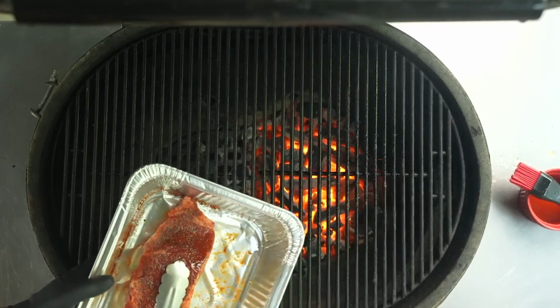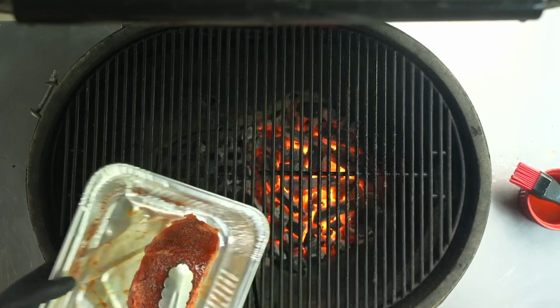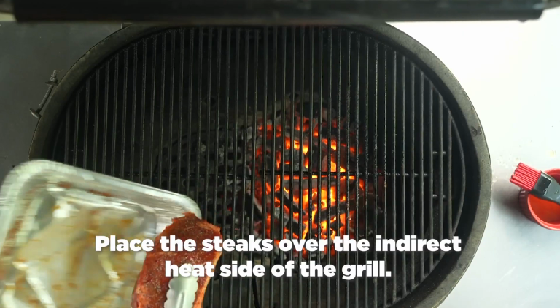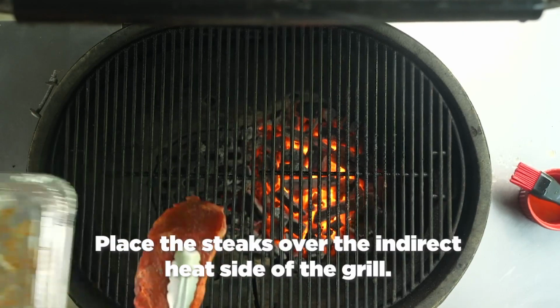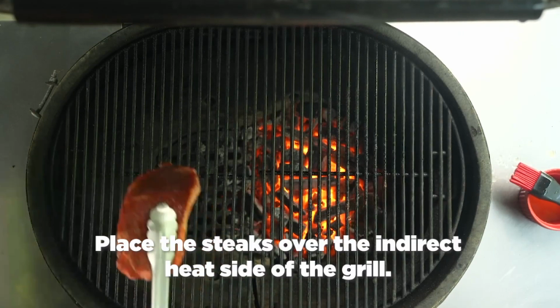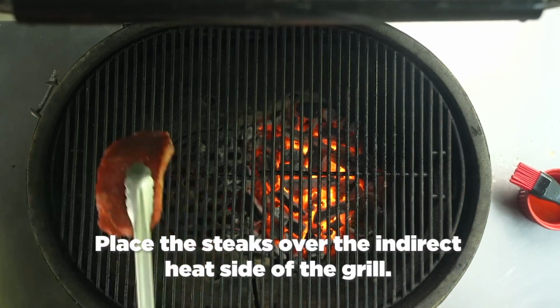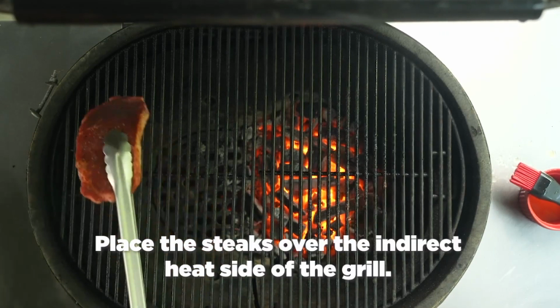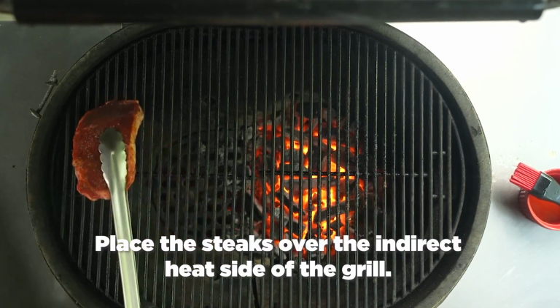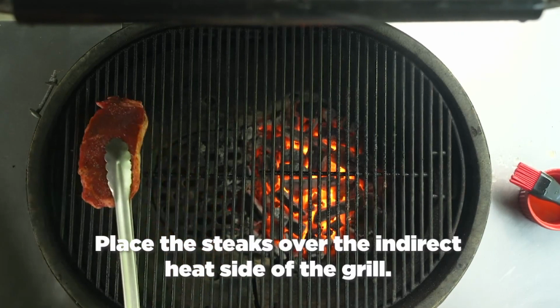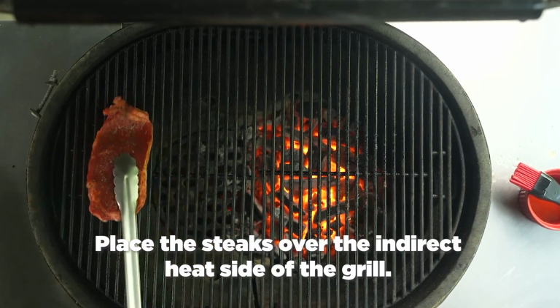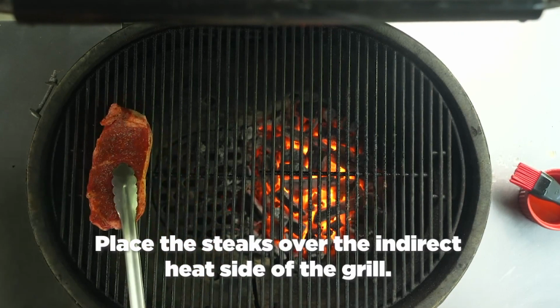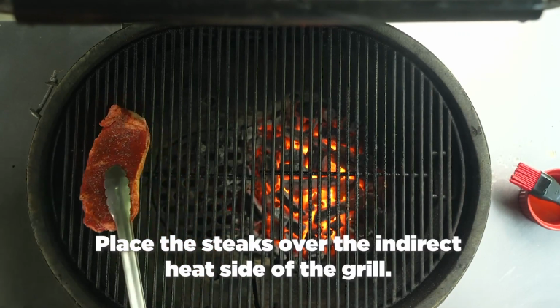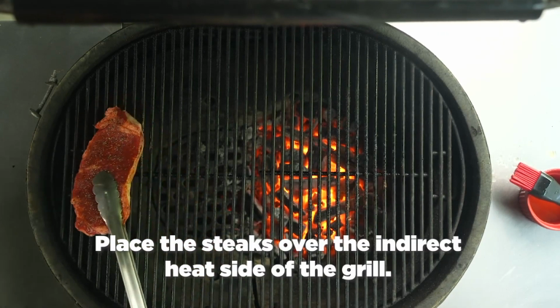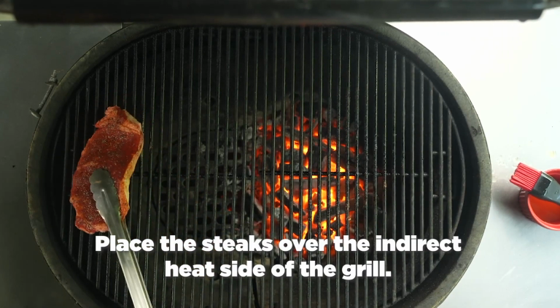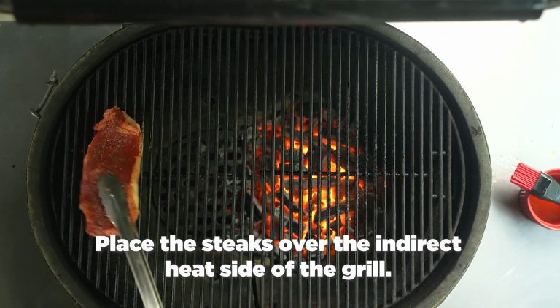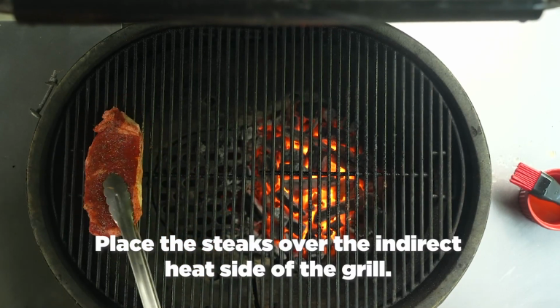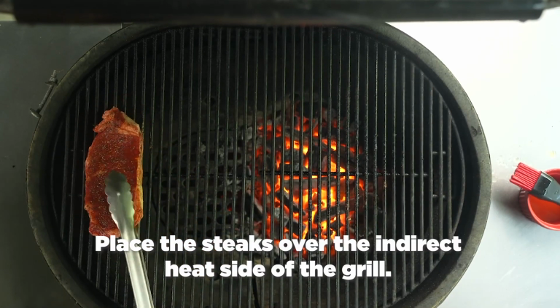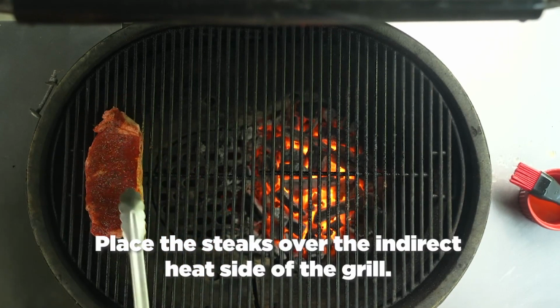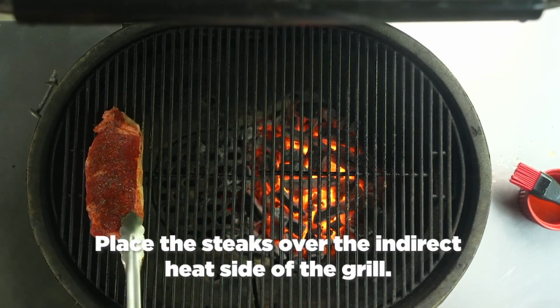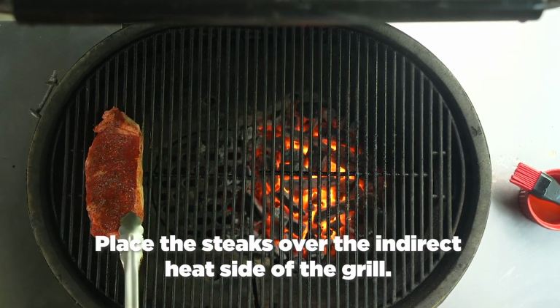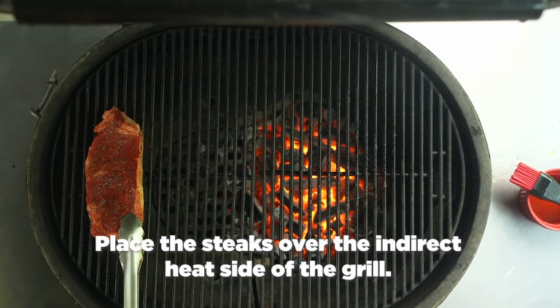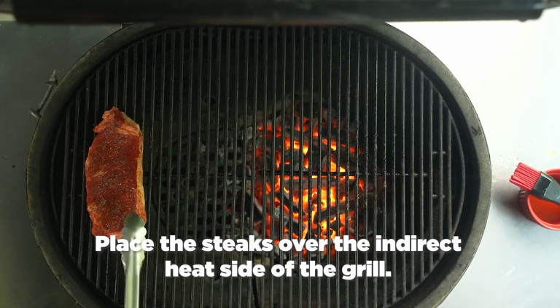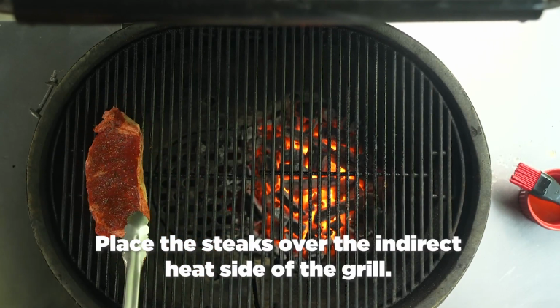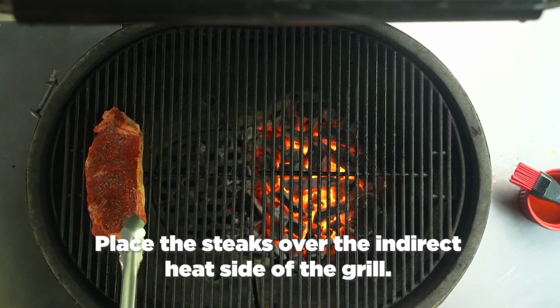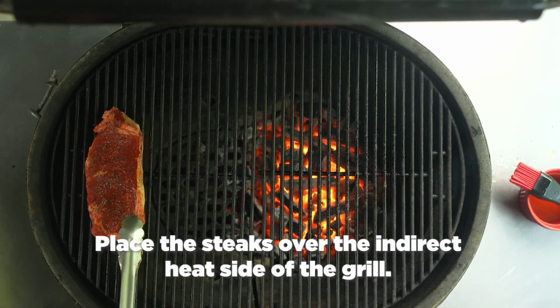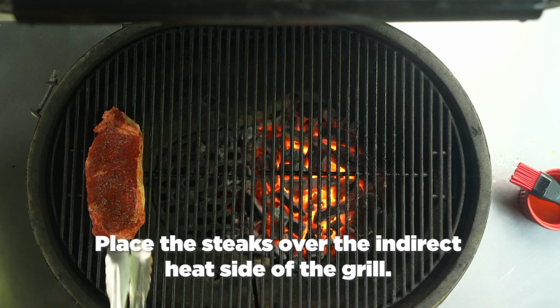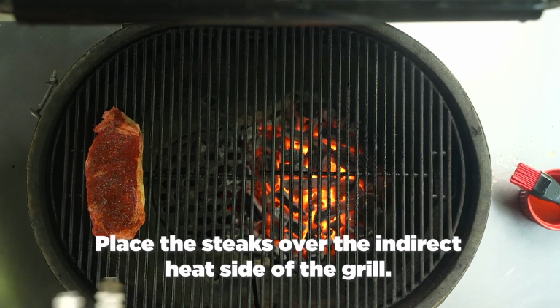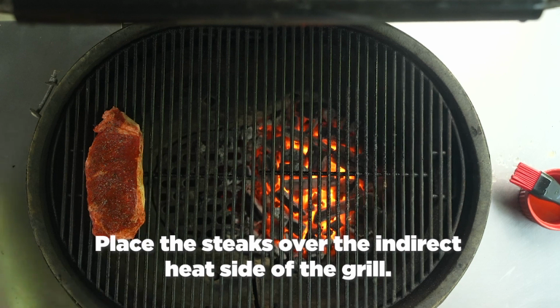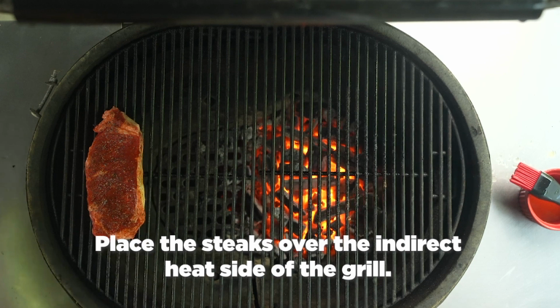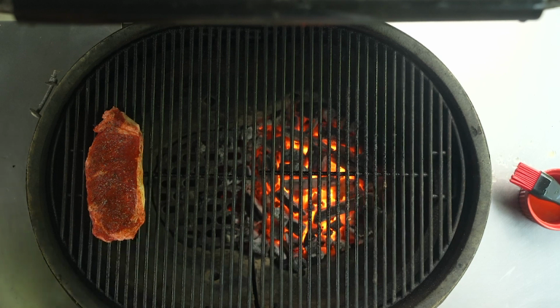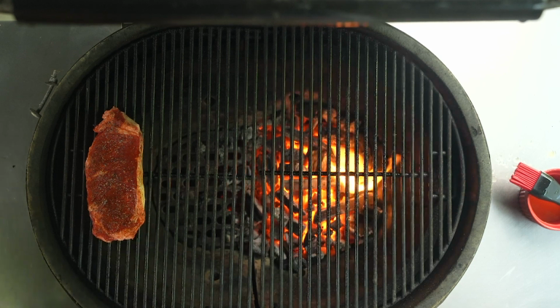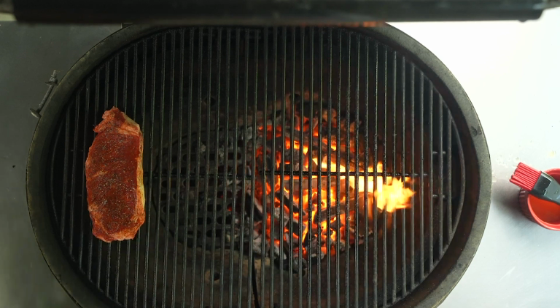Next, place the steaks on the indirect cool side of the grill.